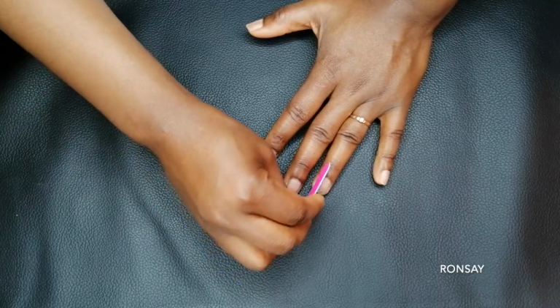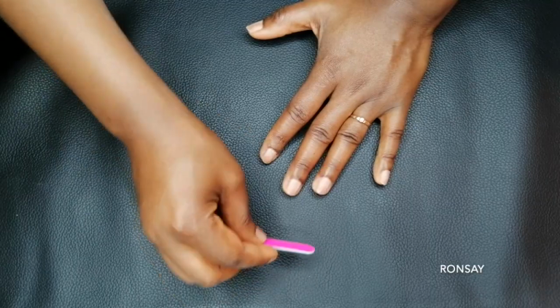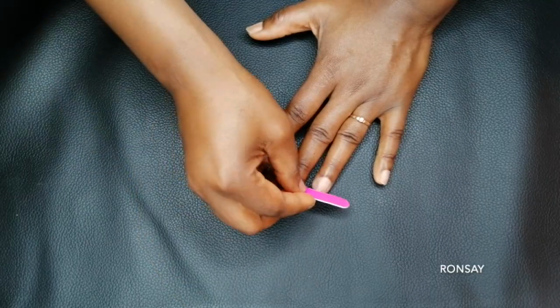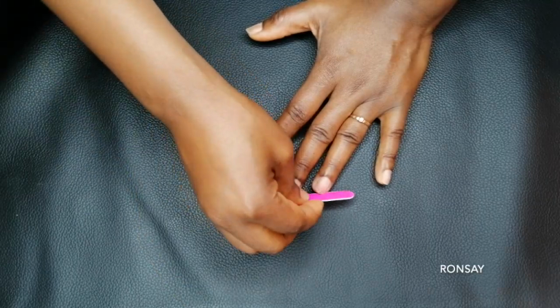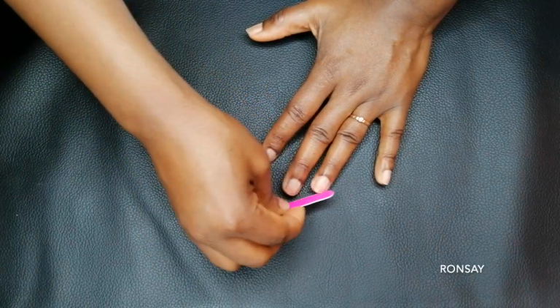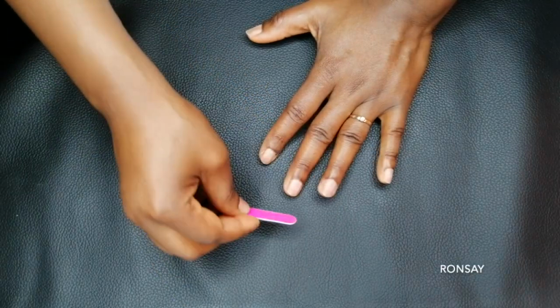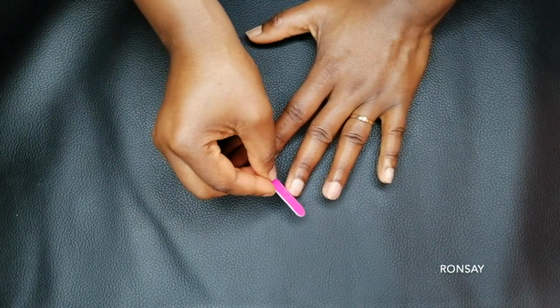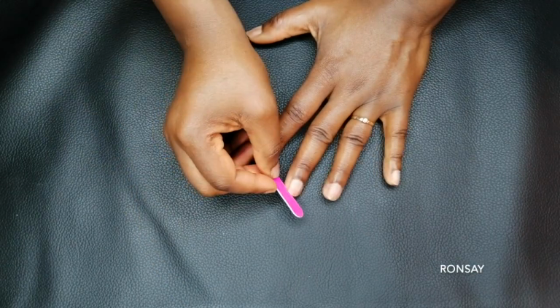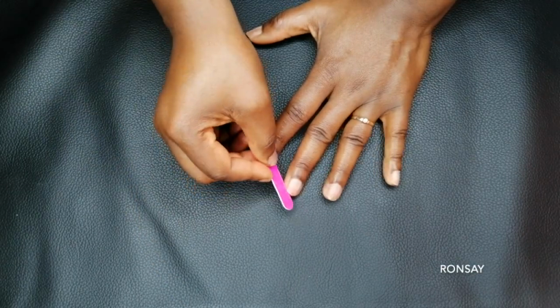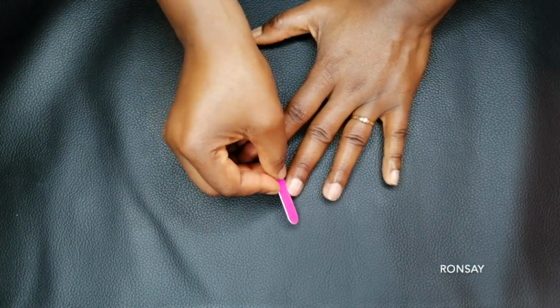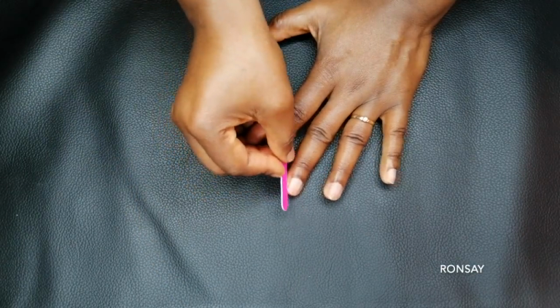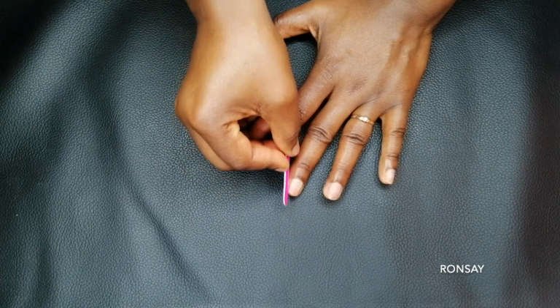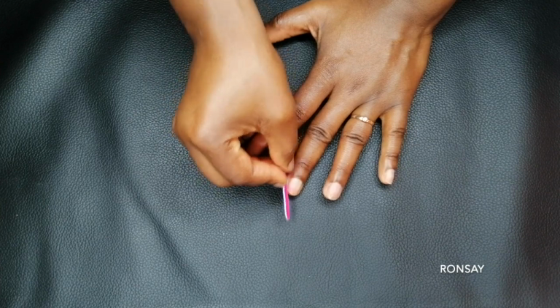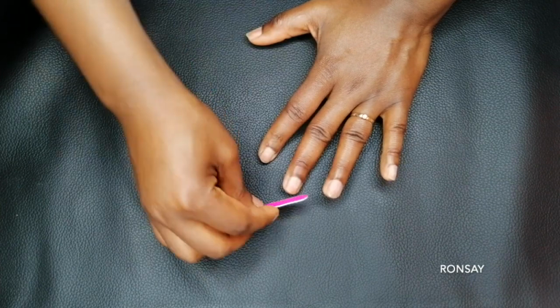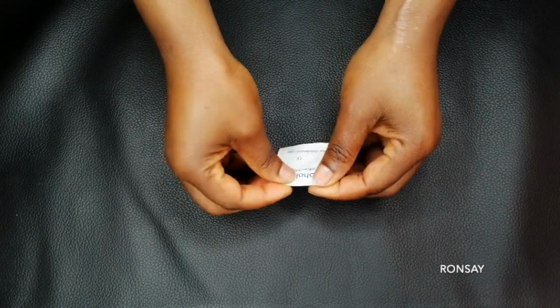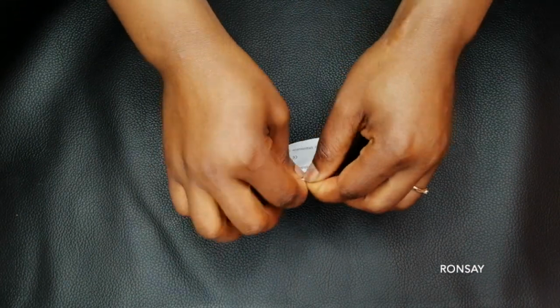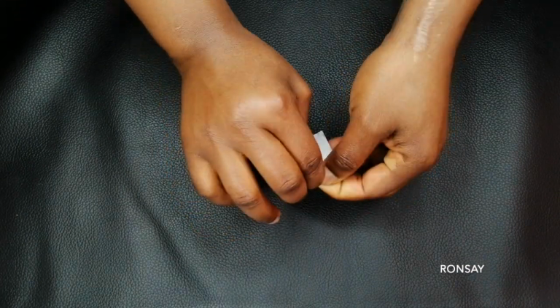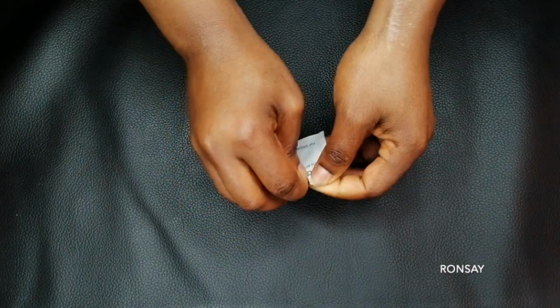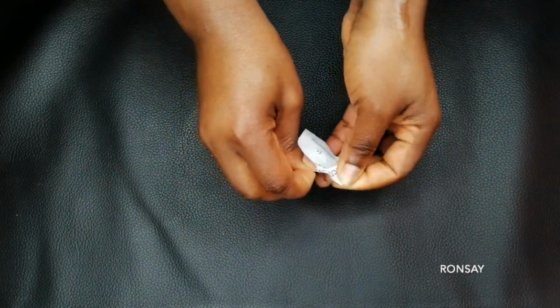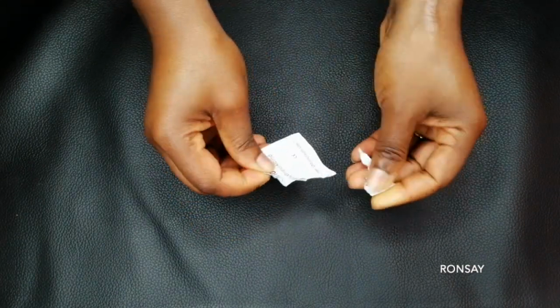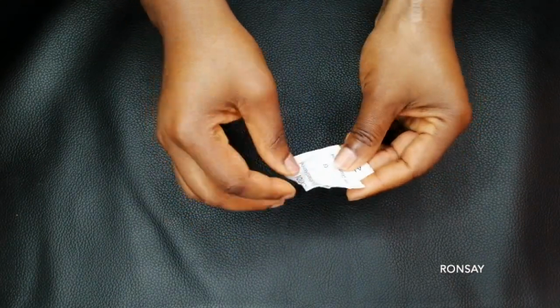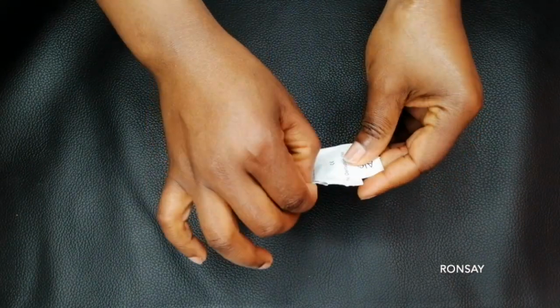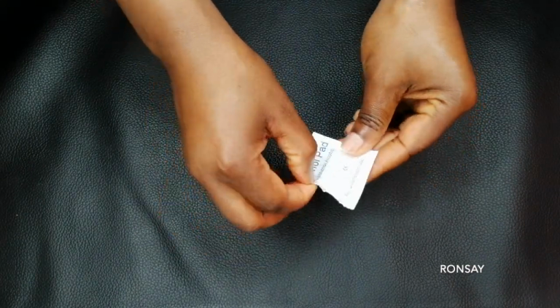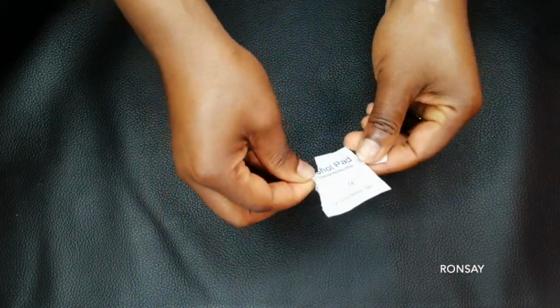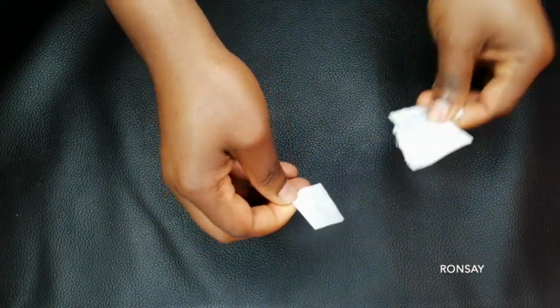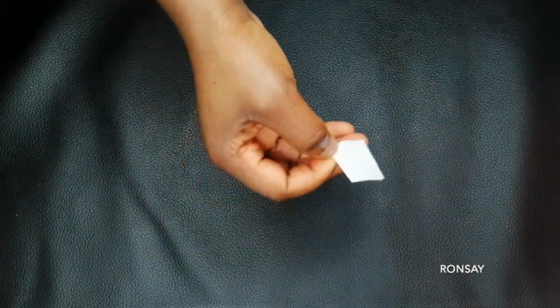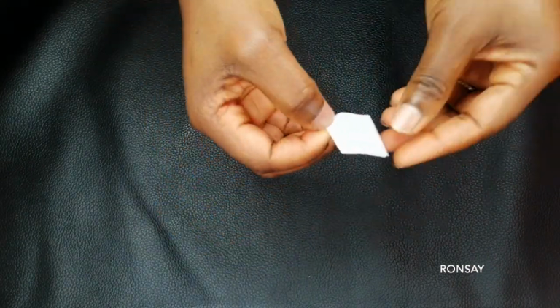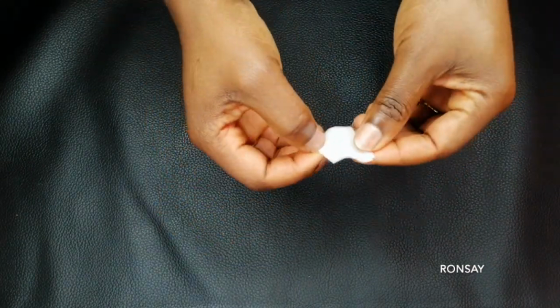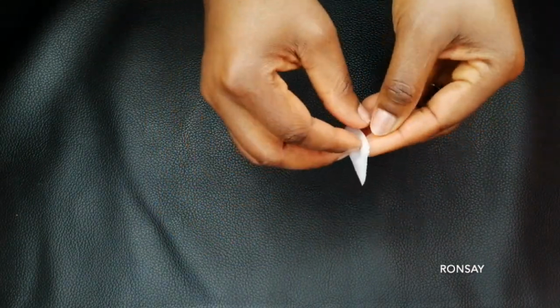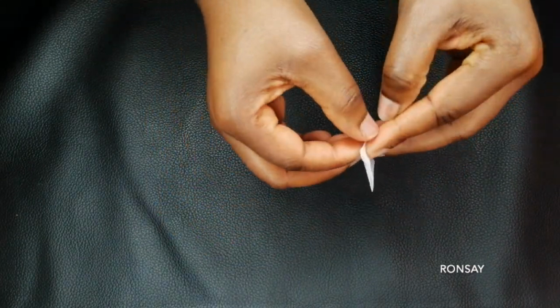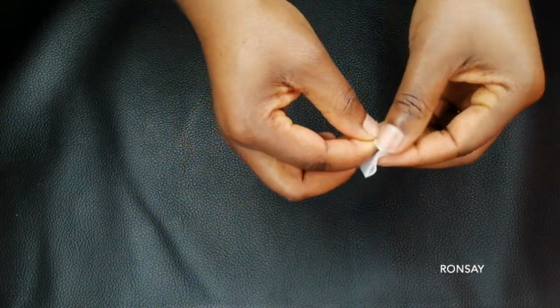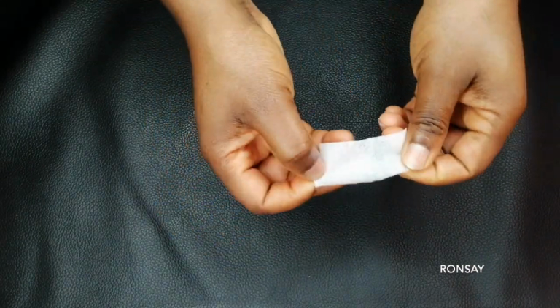Next I will be filing my nails. Then I'm going to be using the alcohol wipe to wipe off my nails.